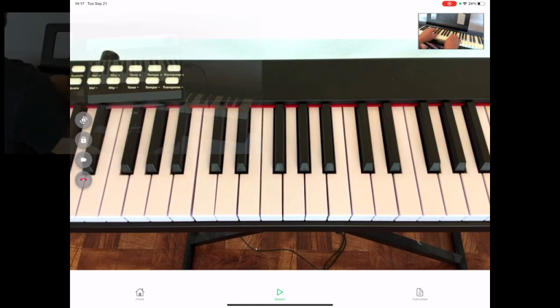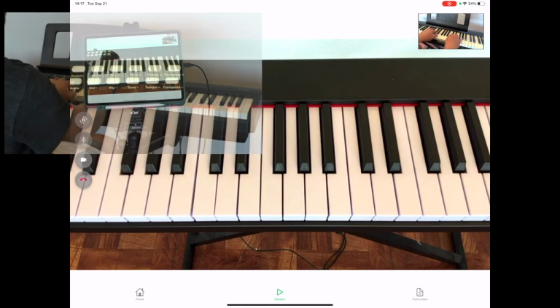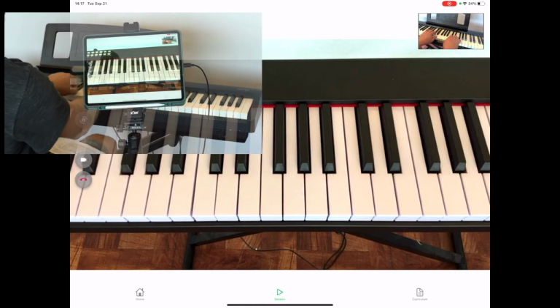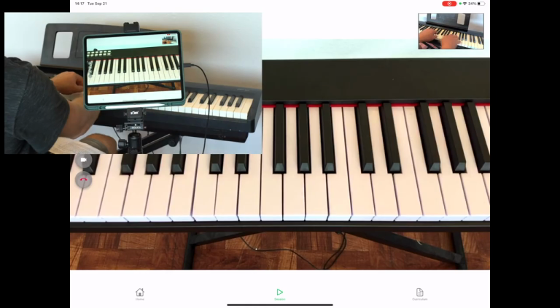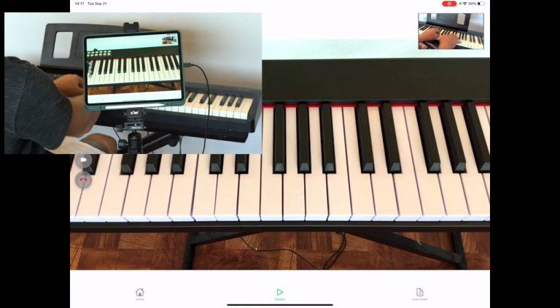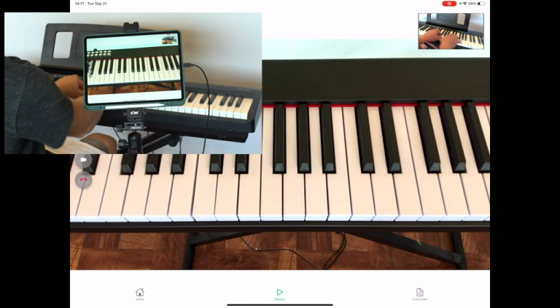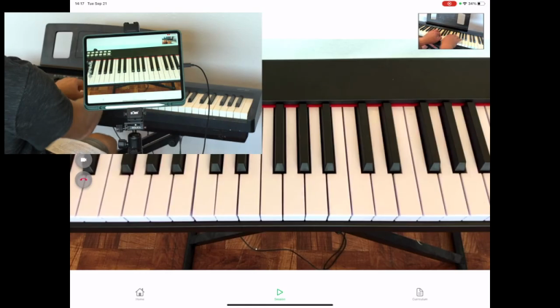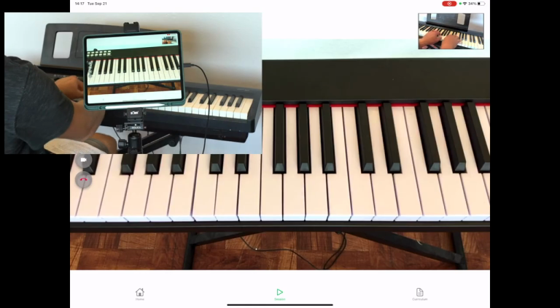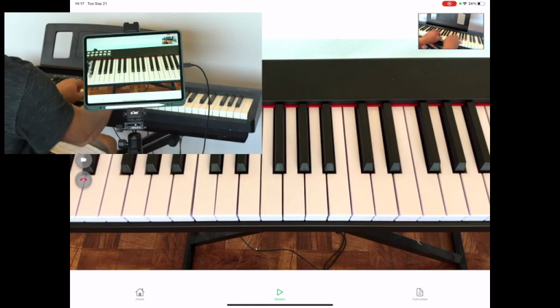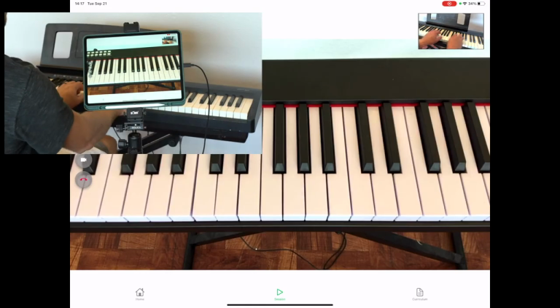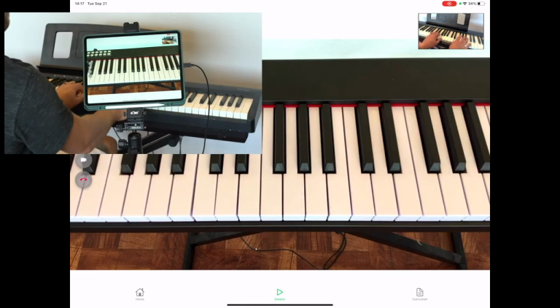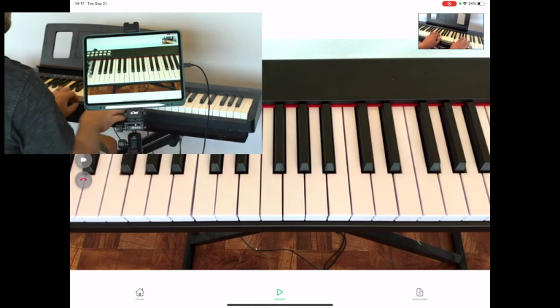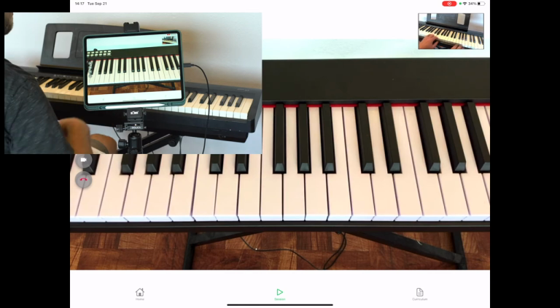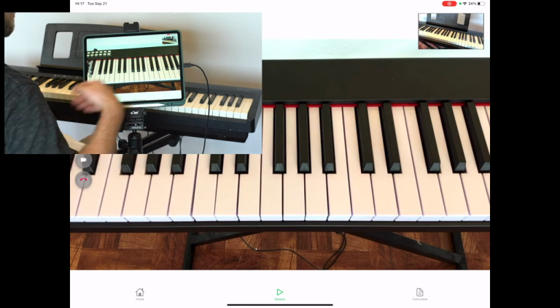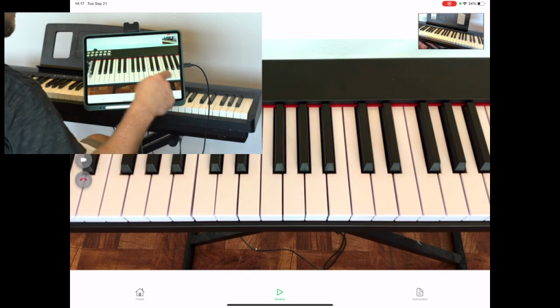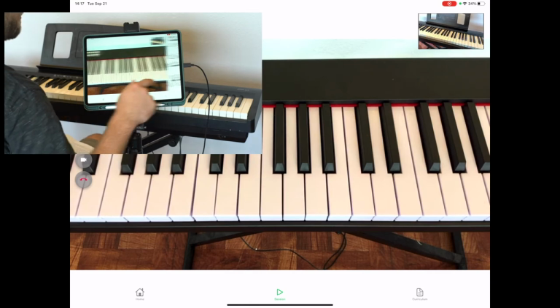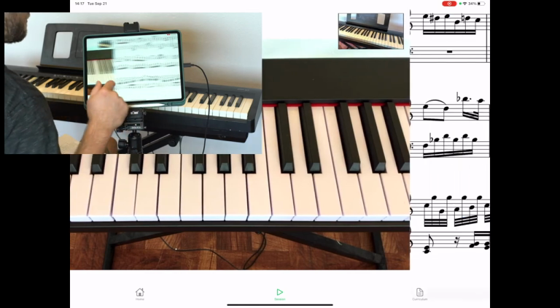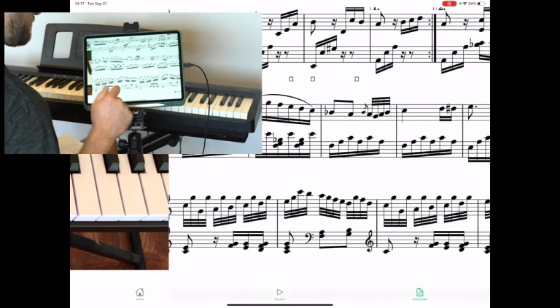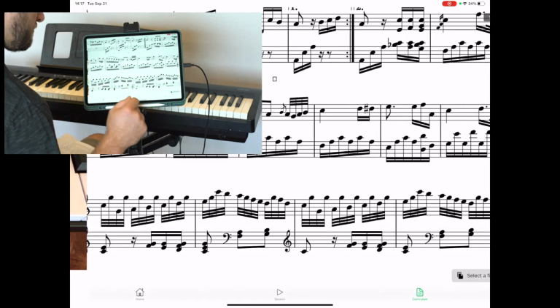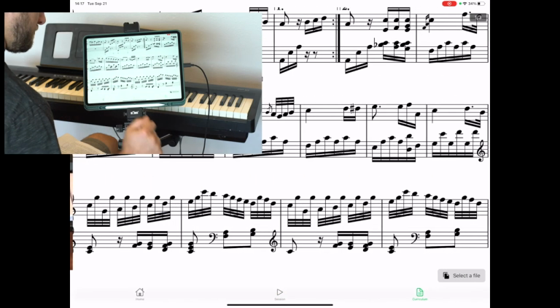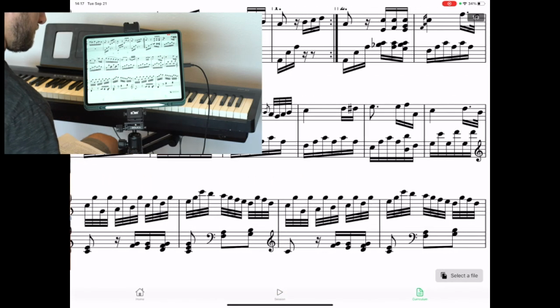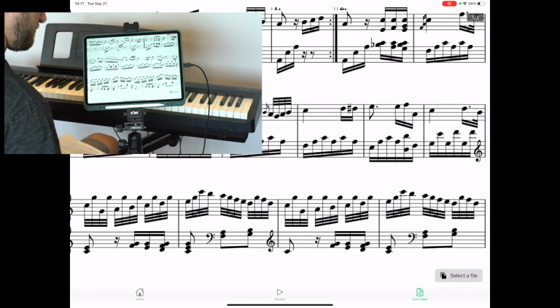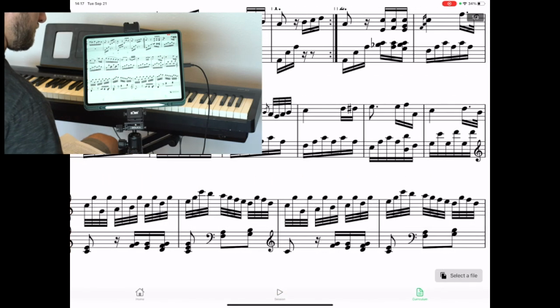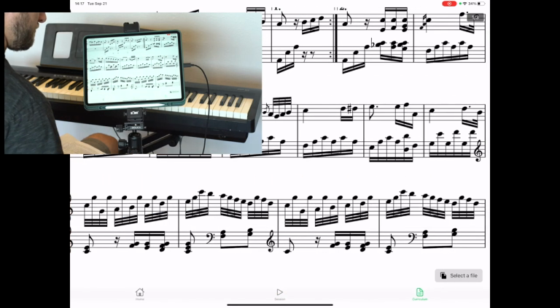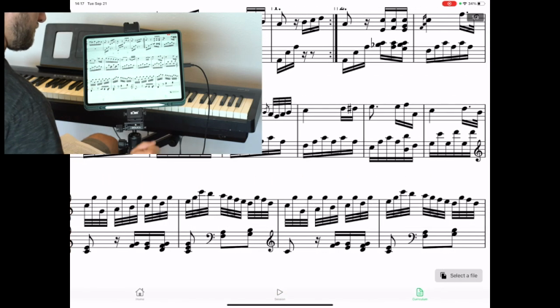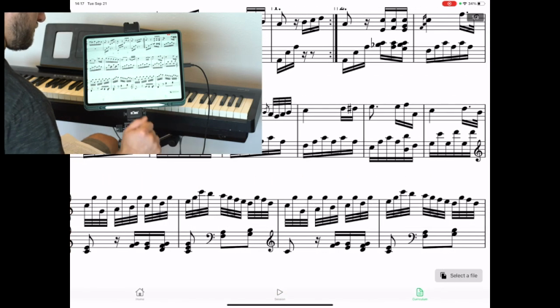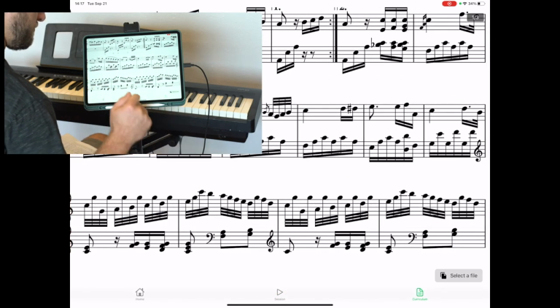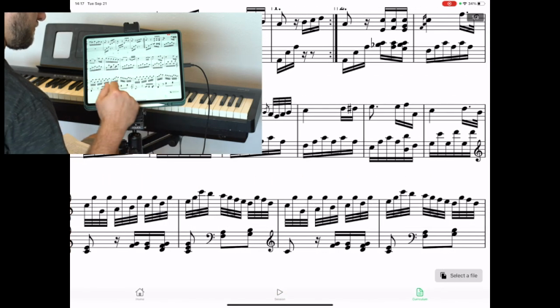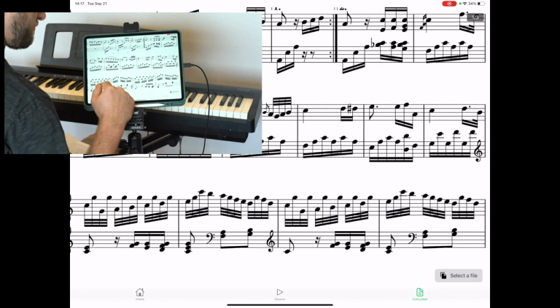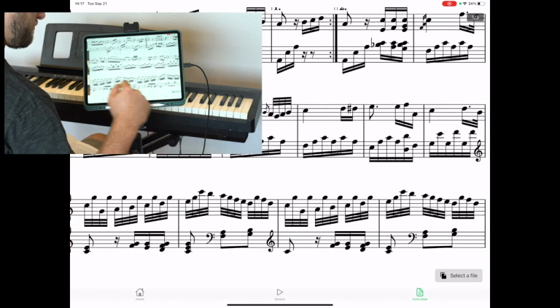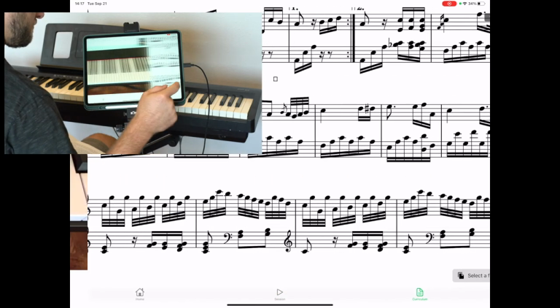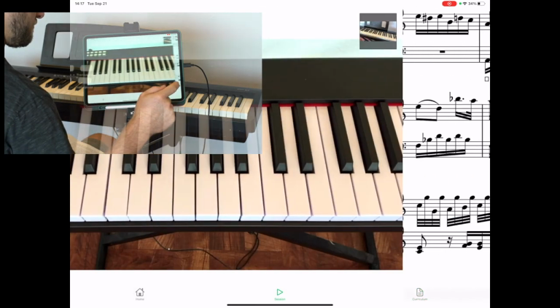We also know how hard it is to handle sheet music during a lesson, and so we made it easy to swipe between the session and the curriculum.